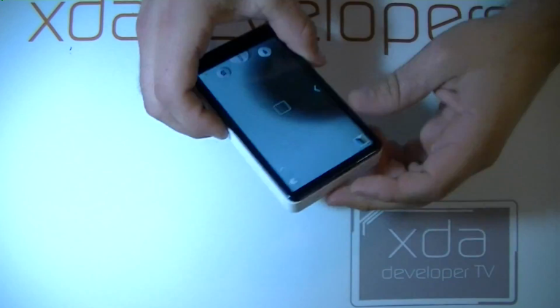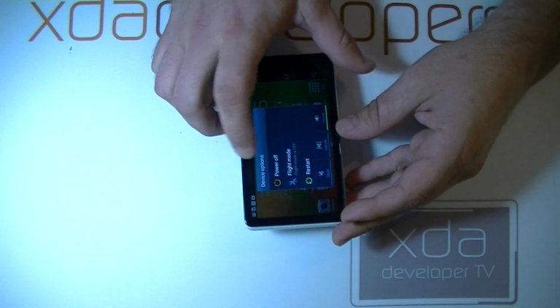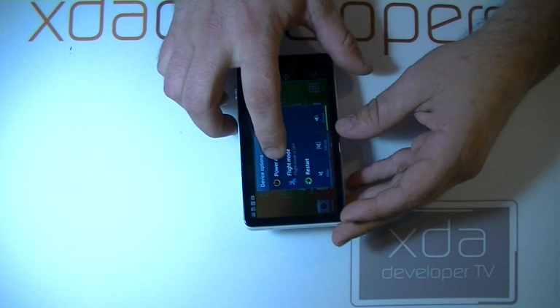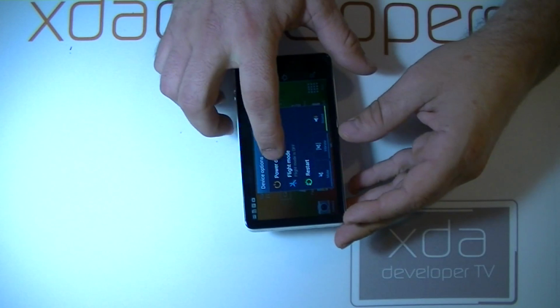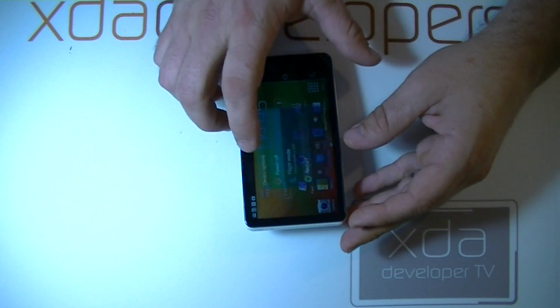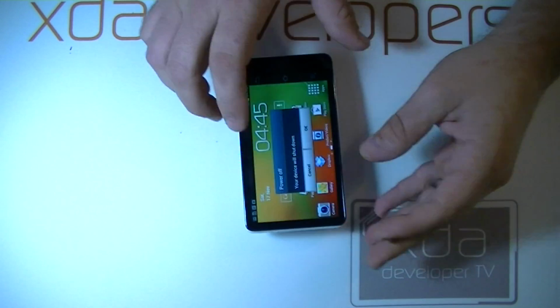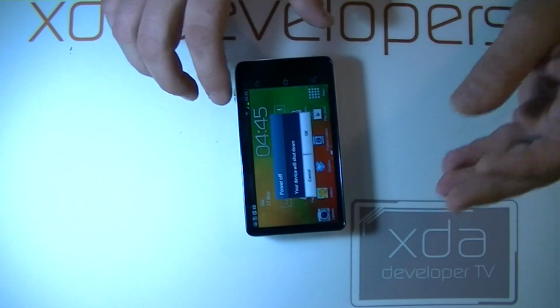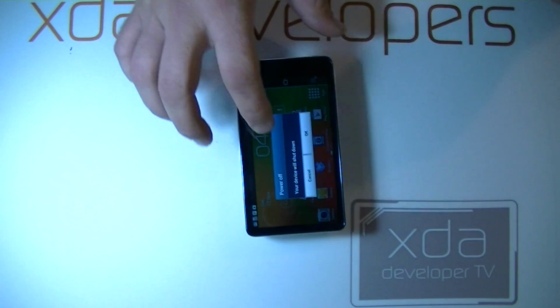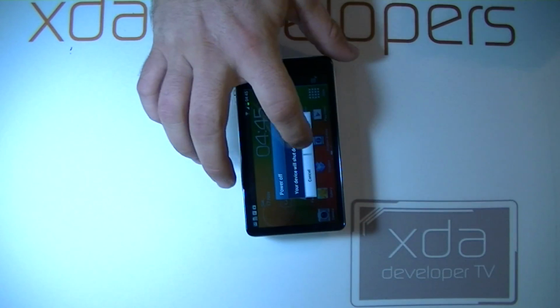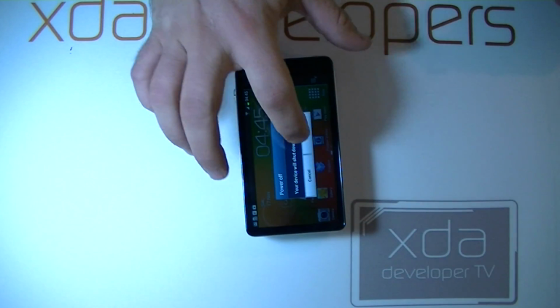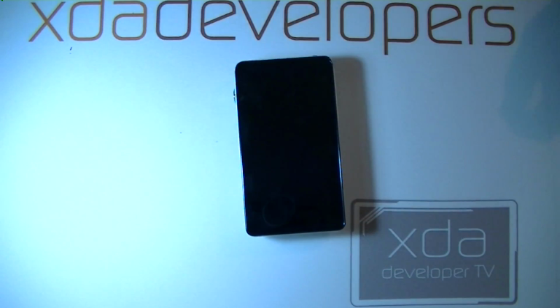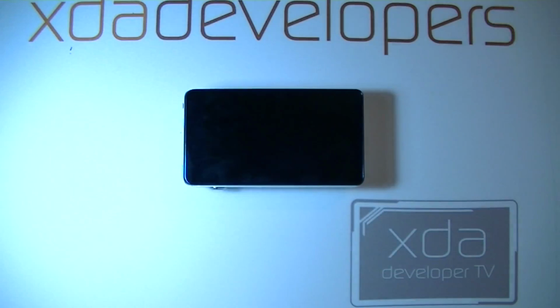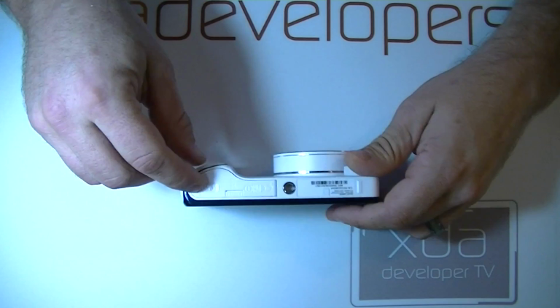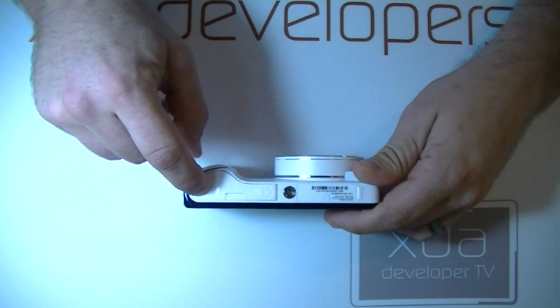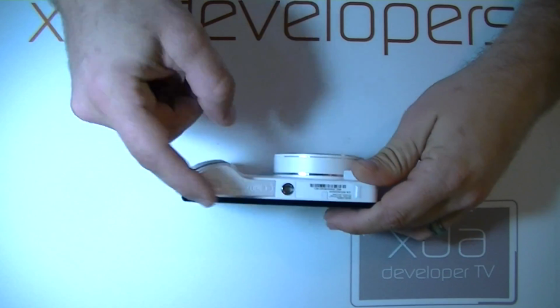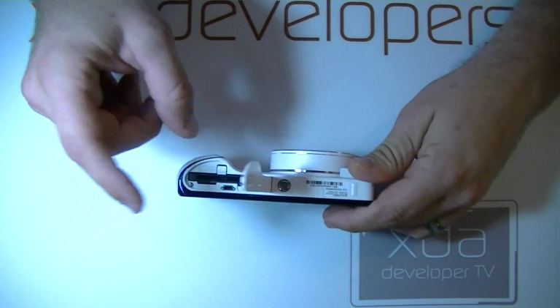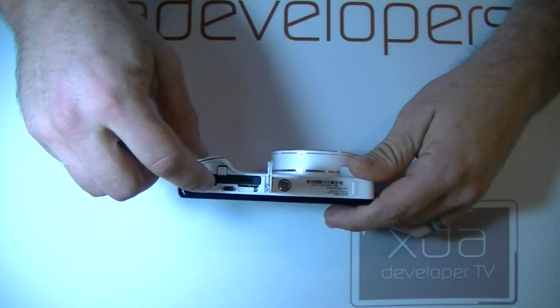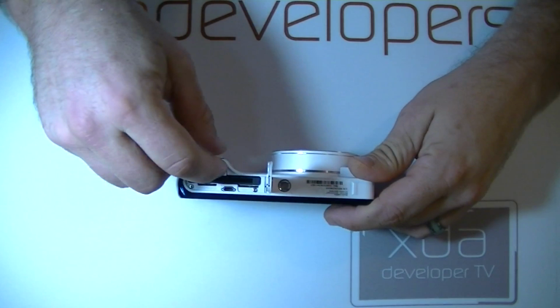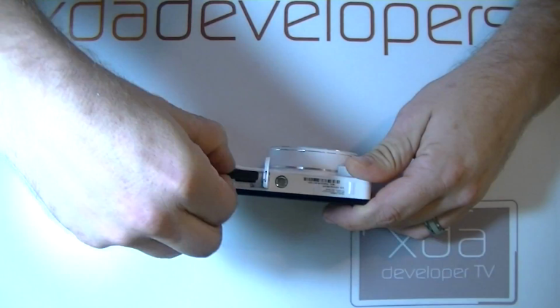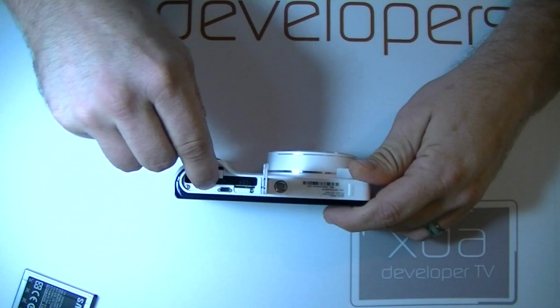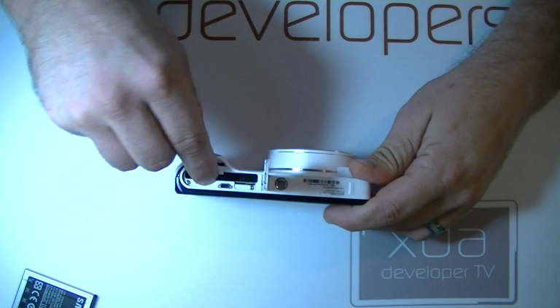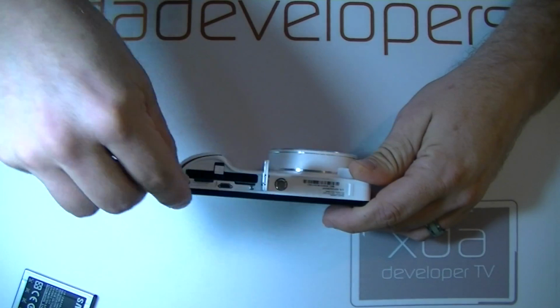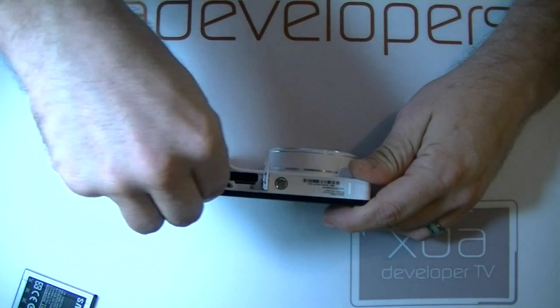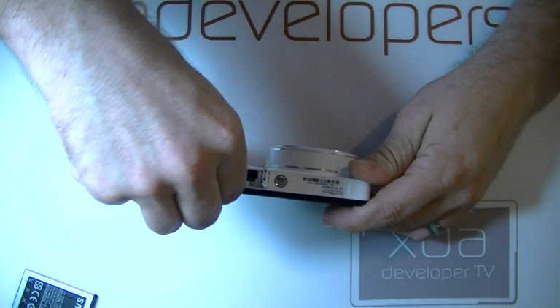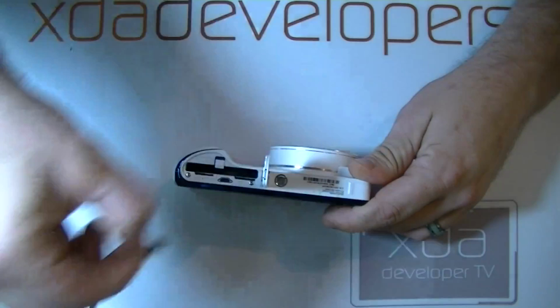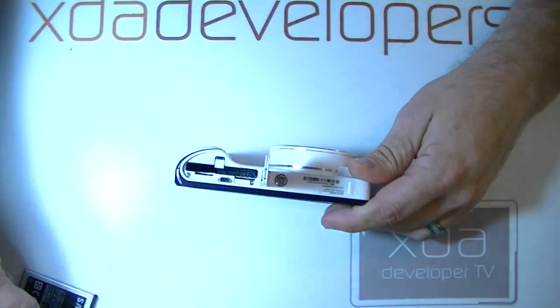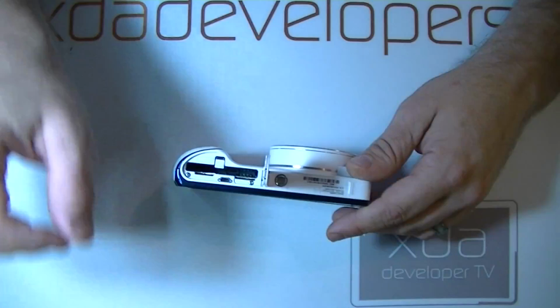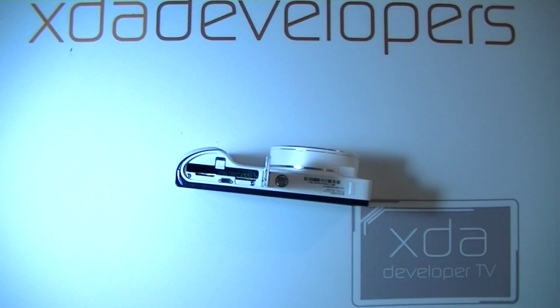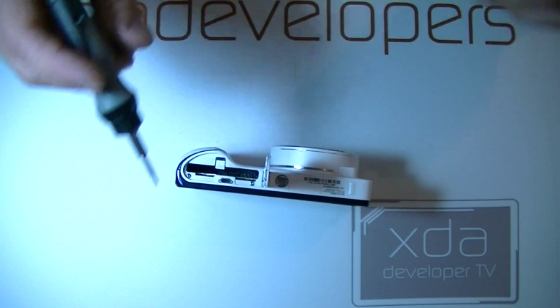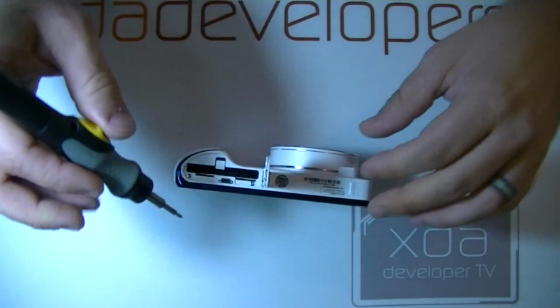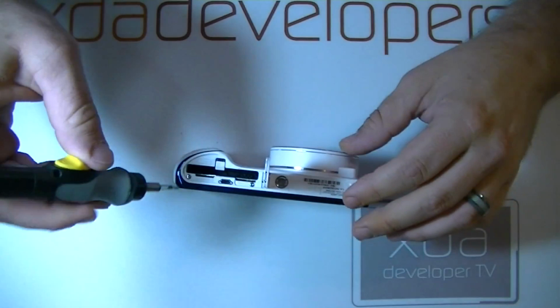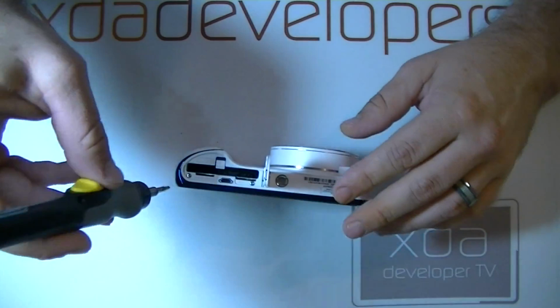We can turn this right back off. Now we can remove the battery and the SD card, and let's take out these screws.